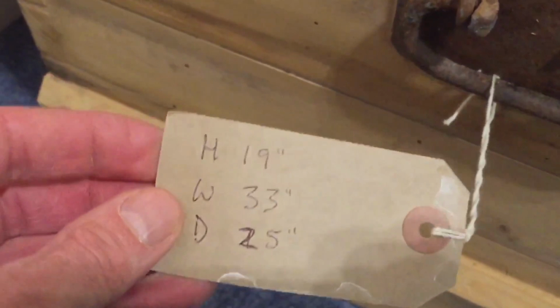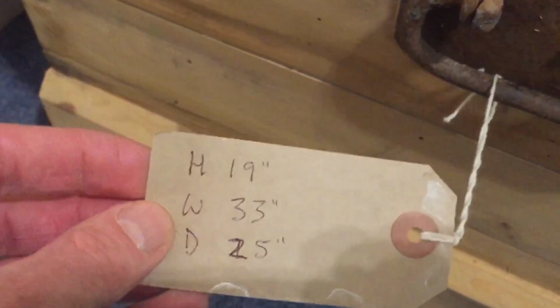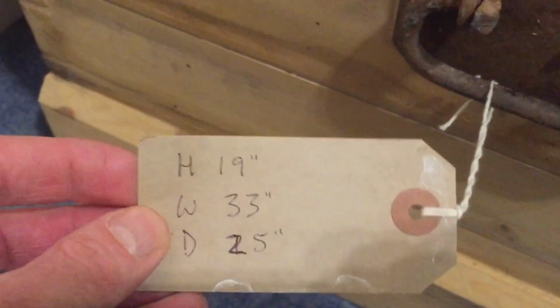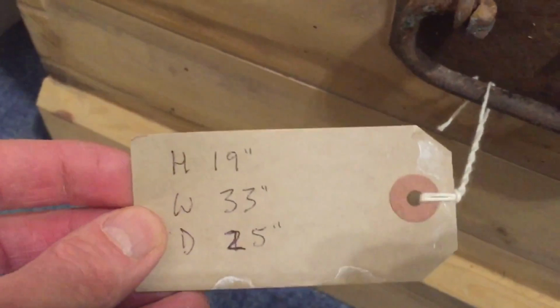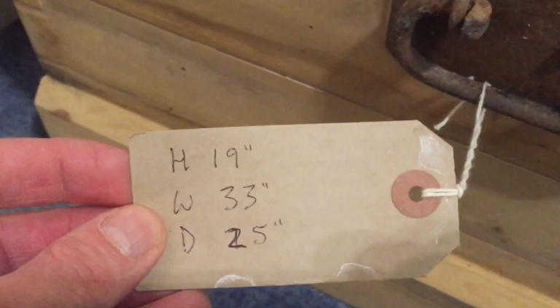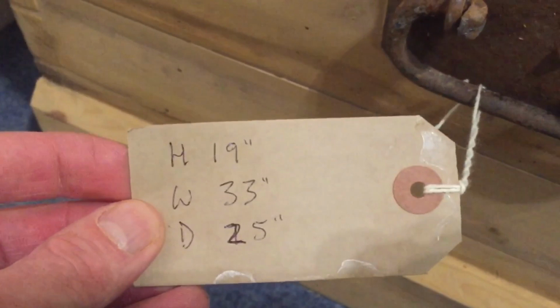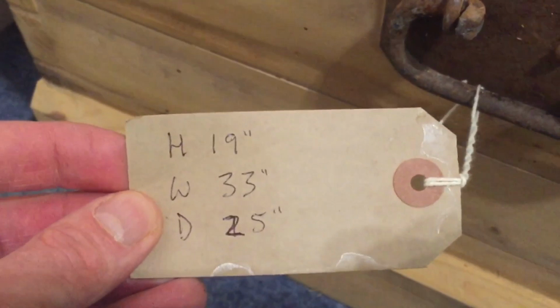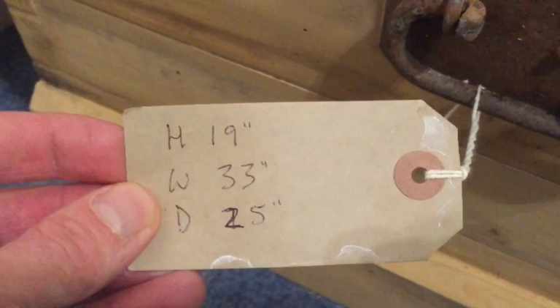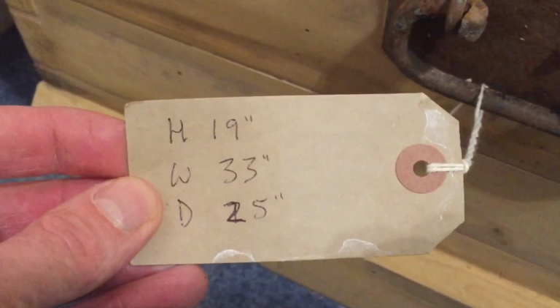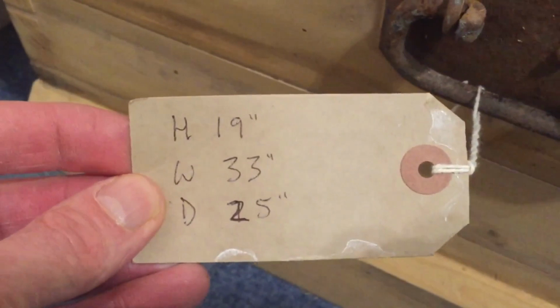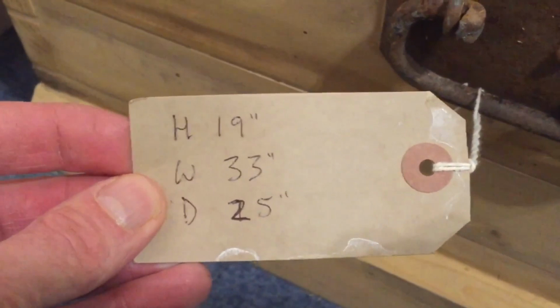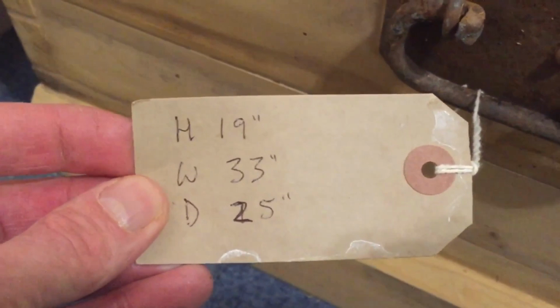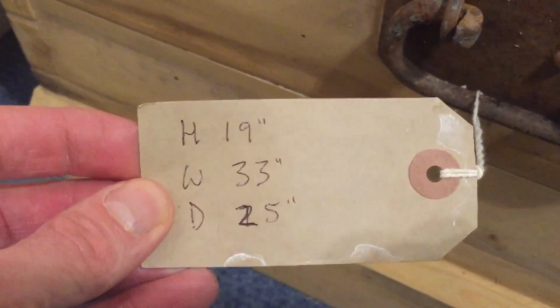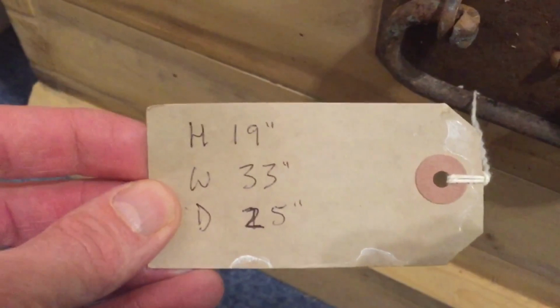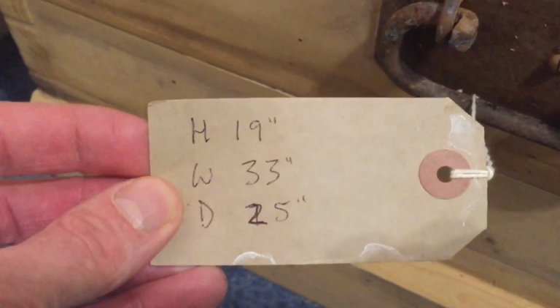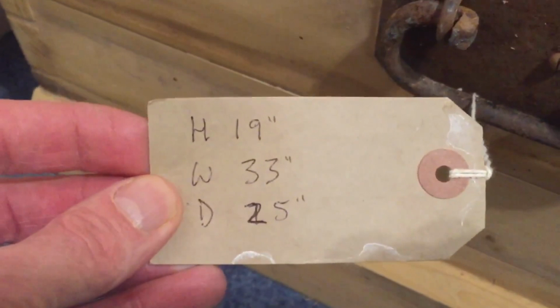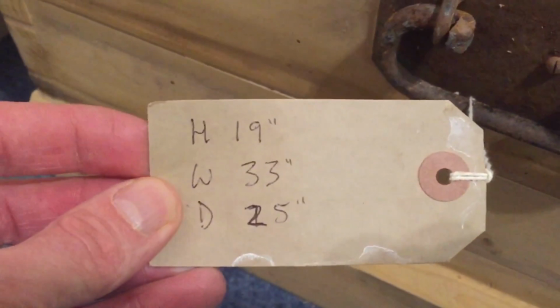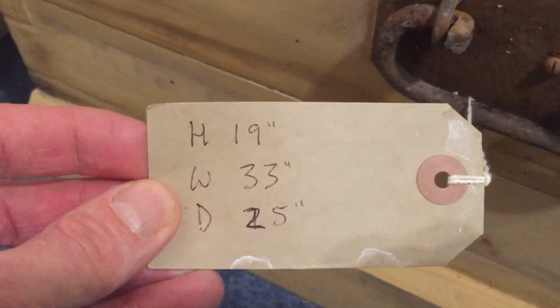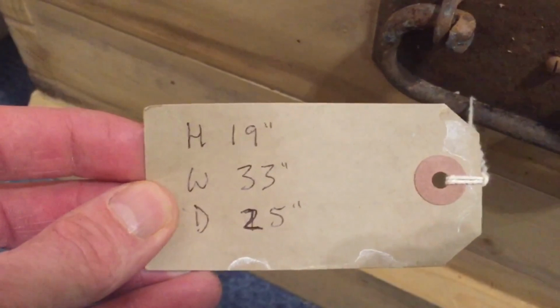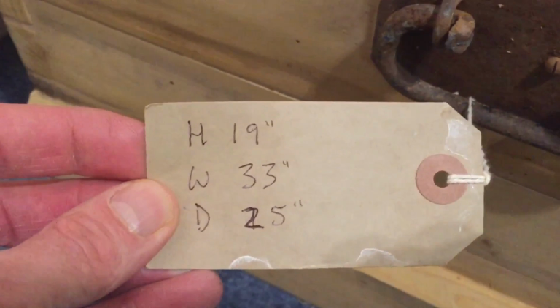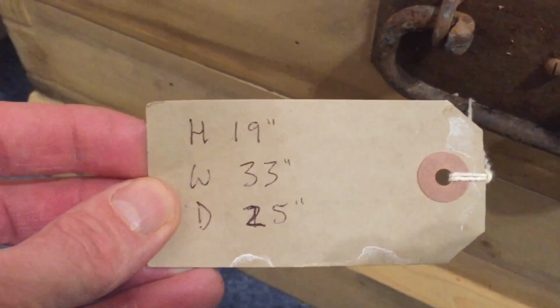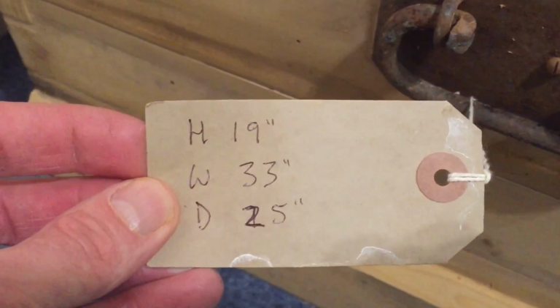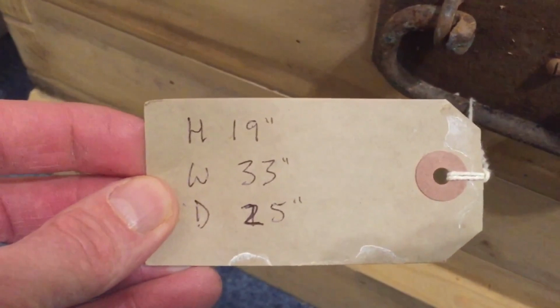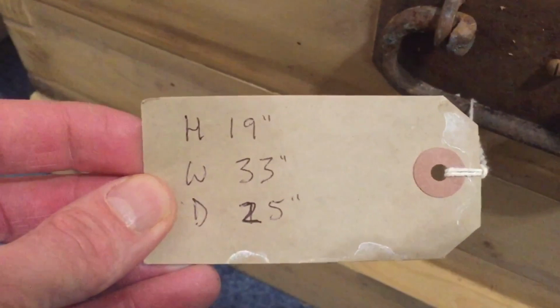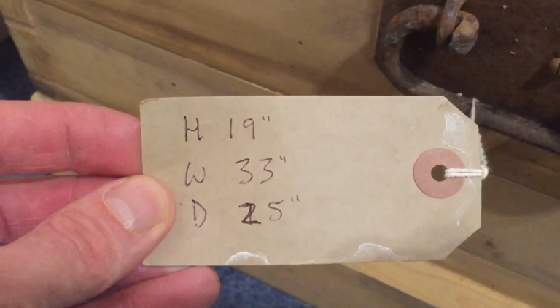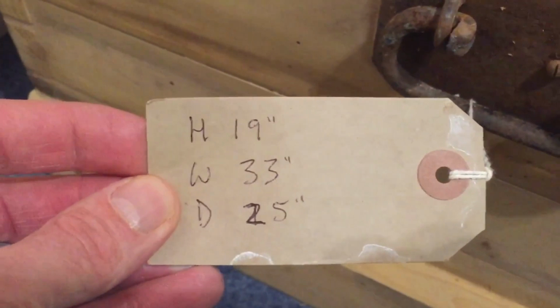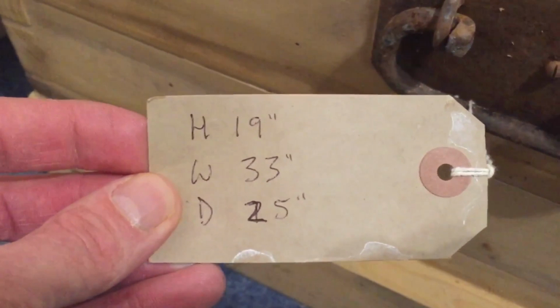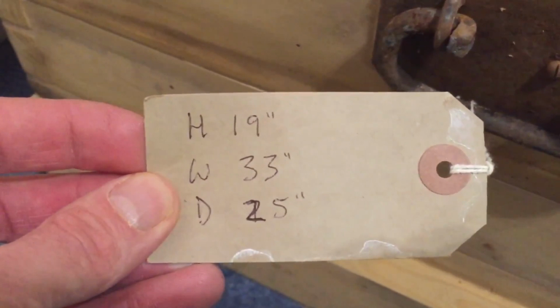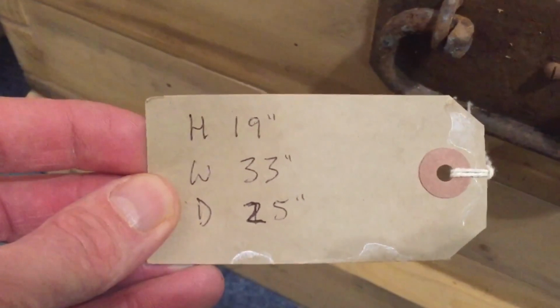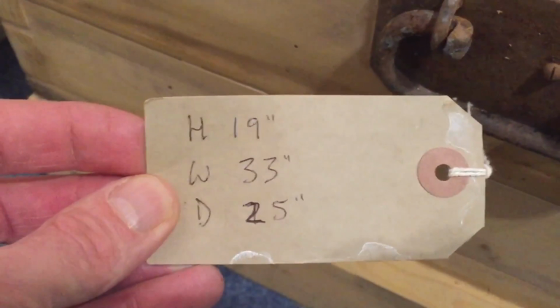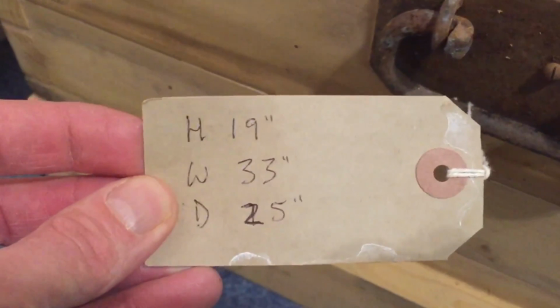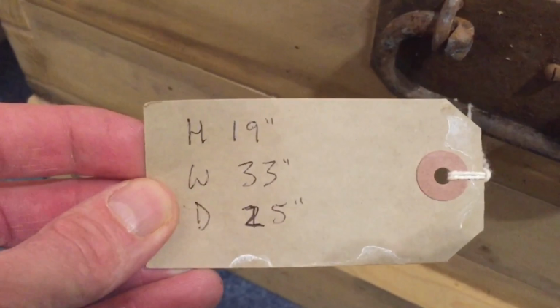The height is 19 inches, width 33 inches, and the depth 25 inches.